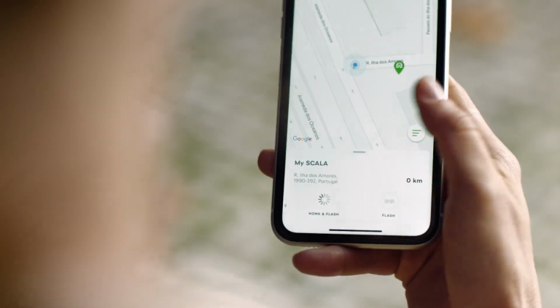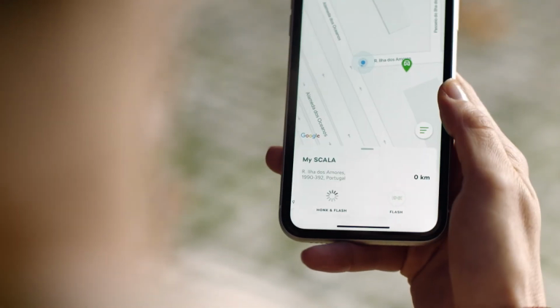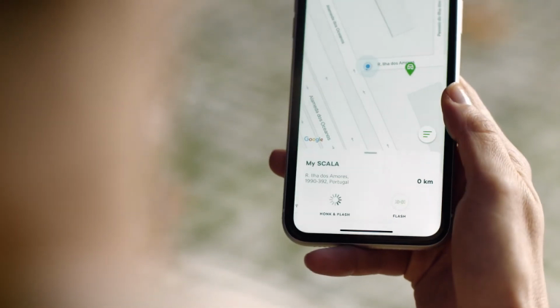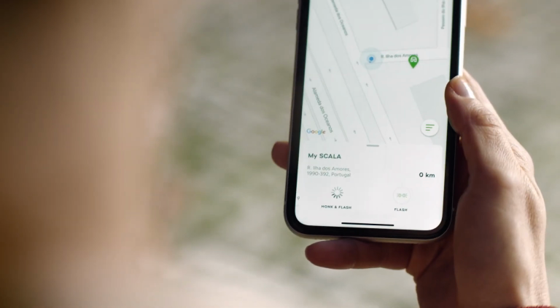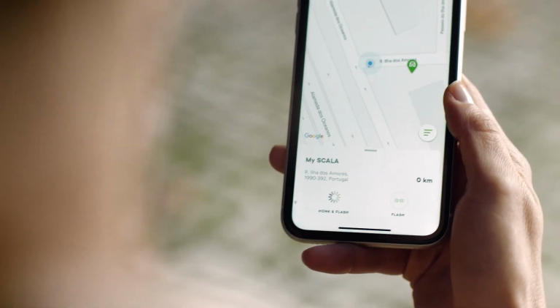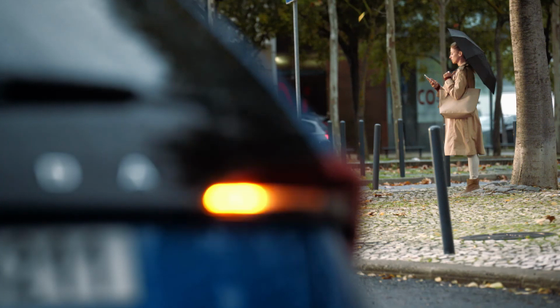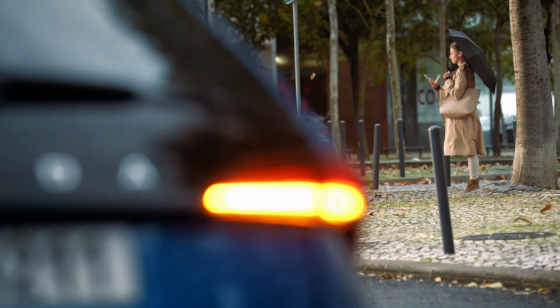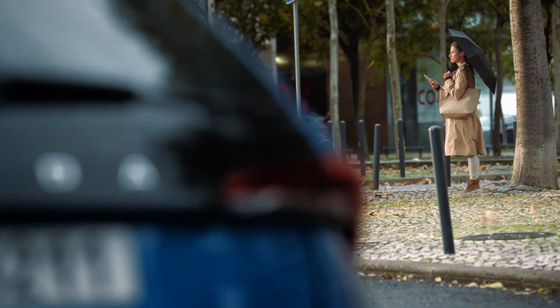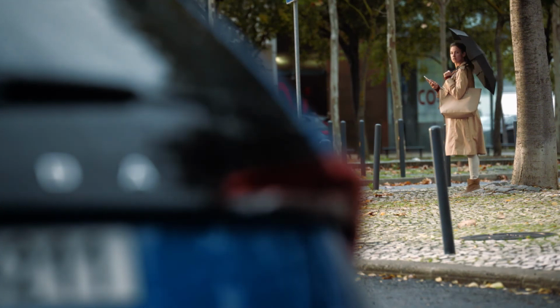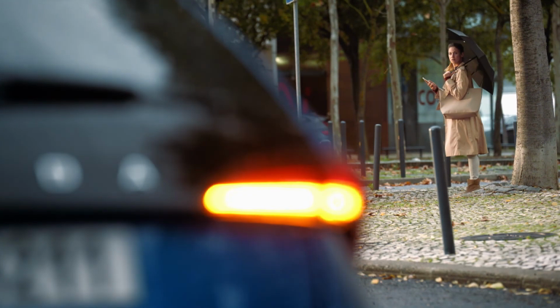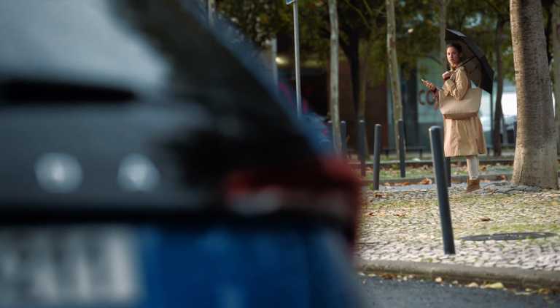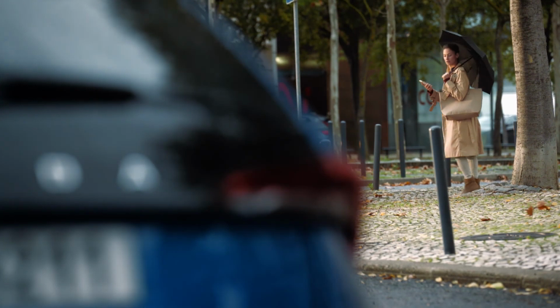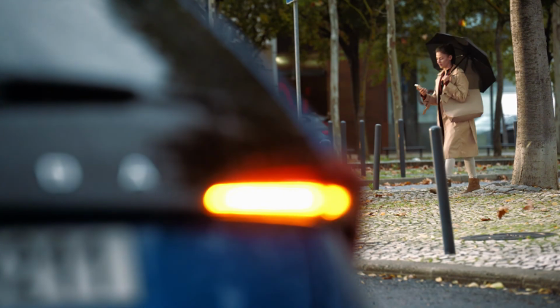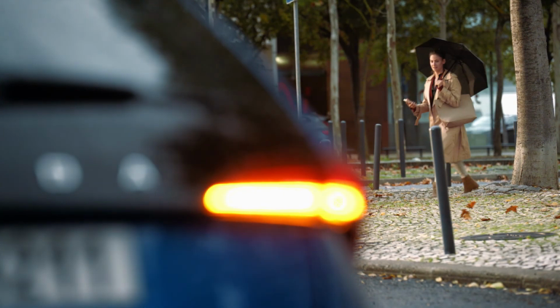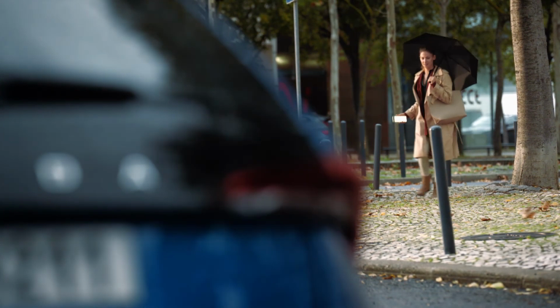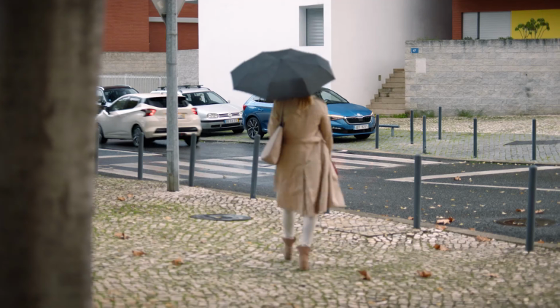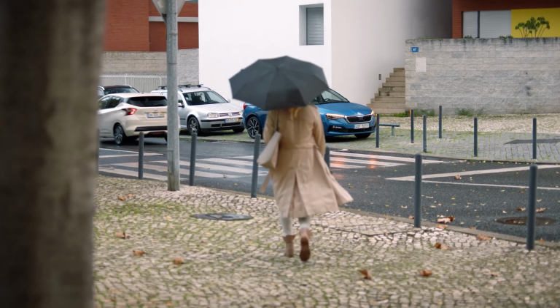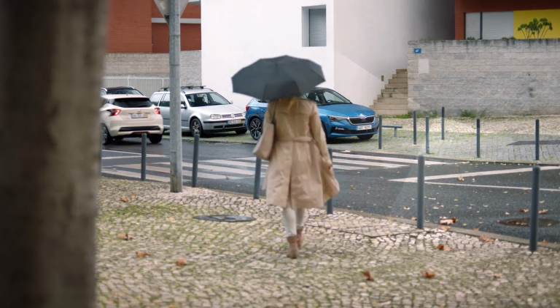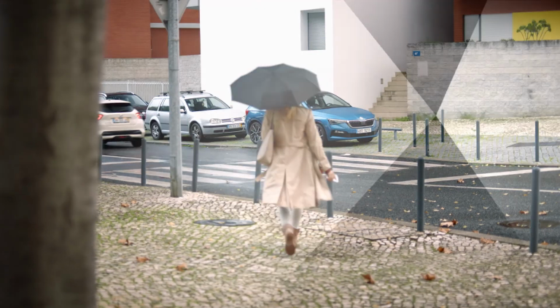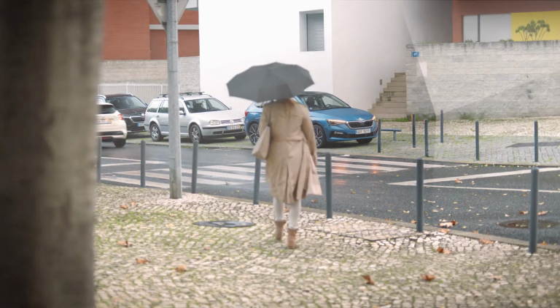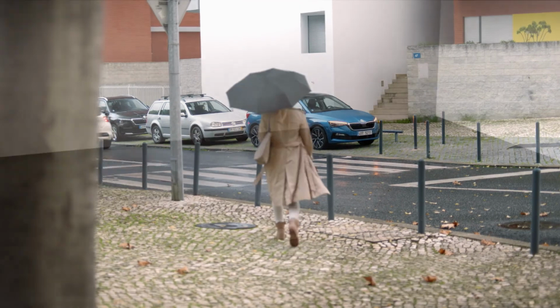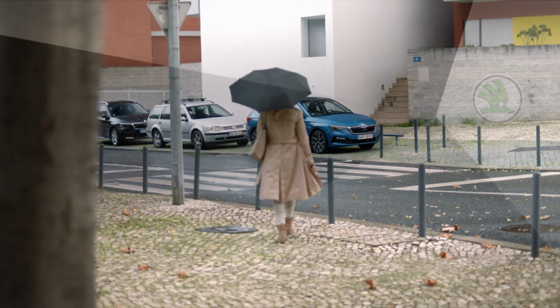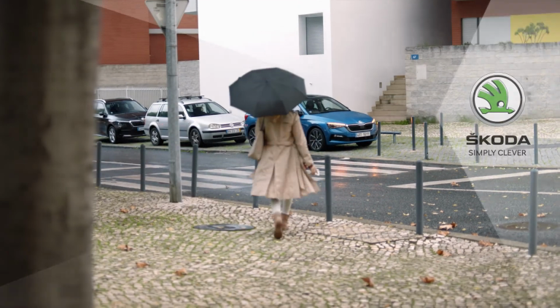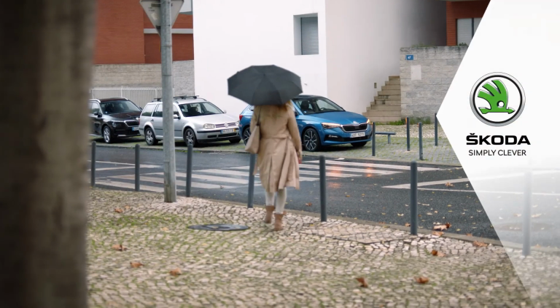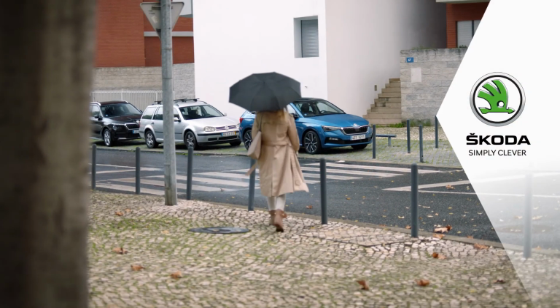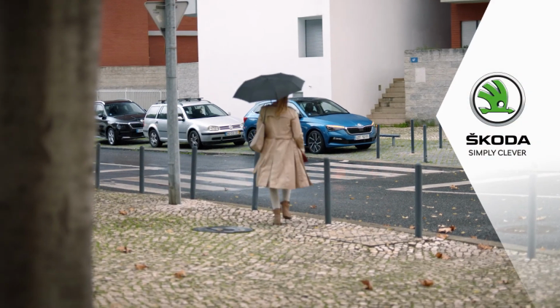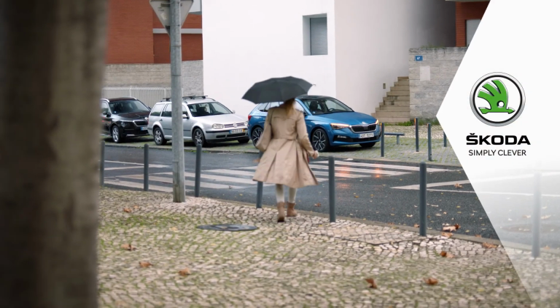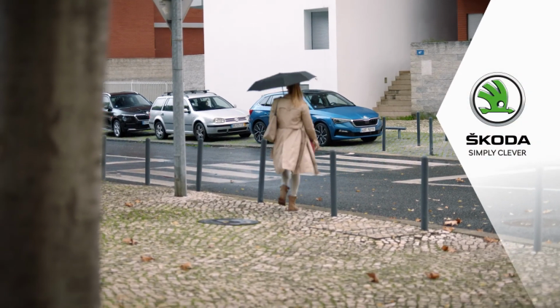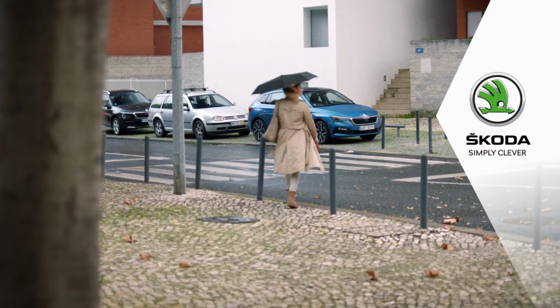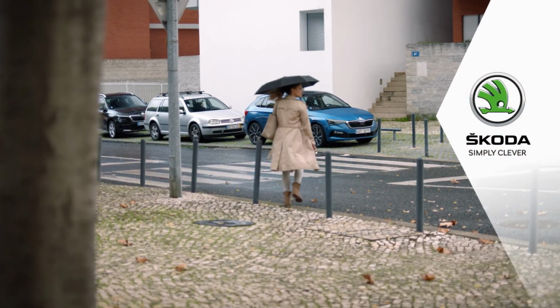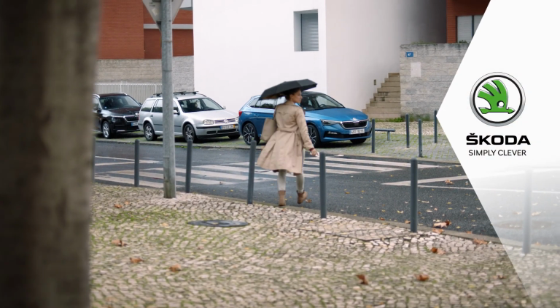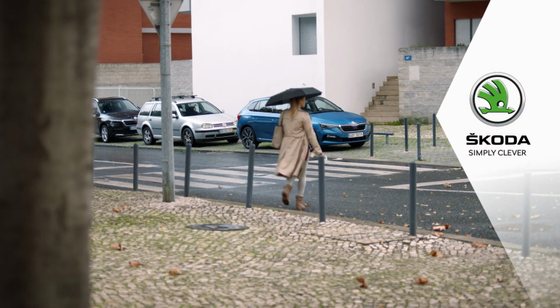We wish you a comfortable journey with the Škoda Connect parking position and honk and flash and we hope you're enjoying your new Škoda. Škoda. Simply clever.